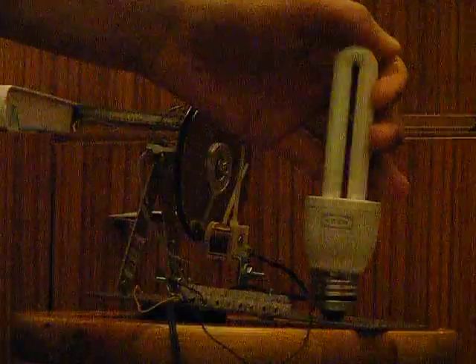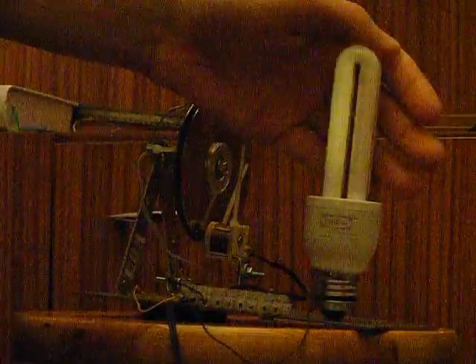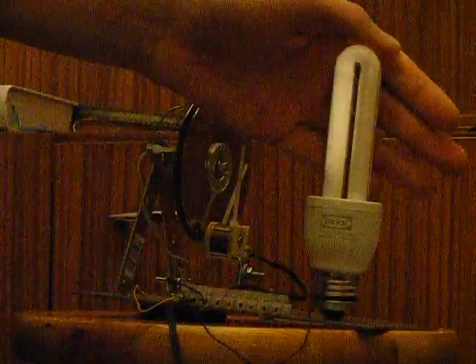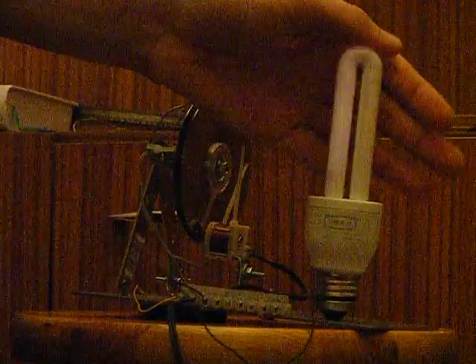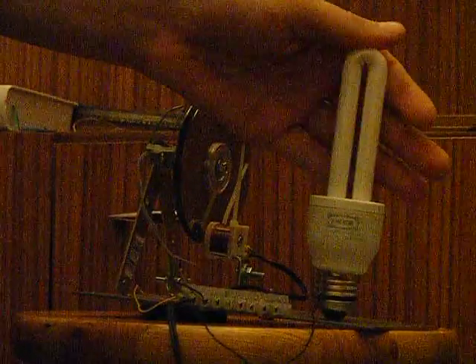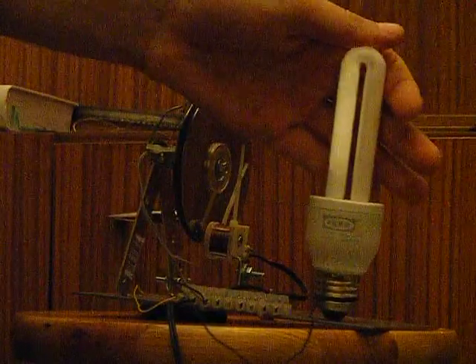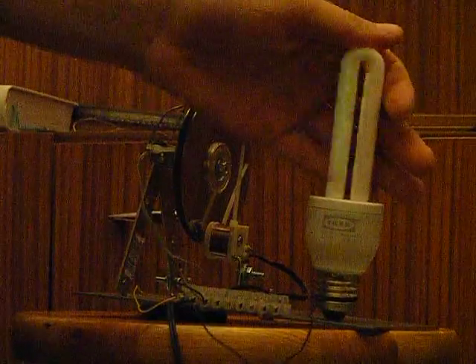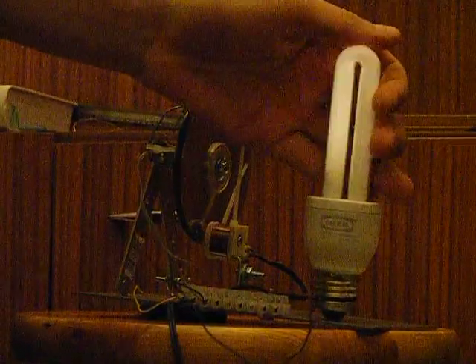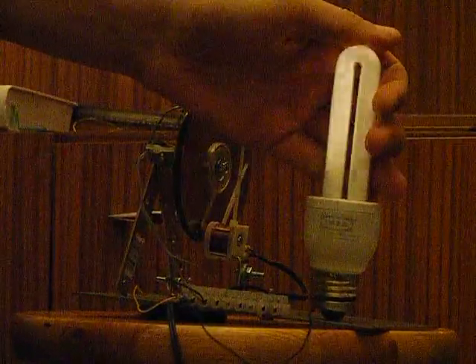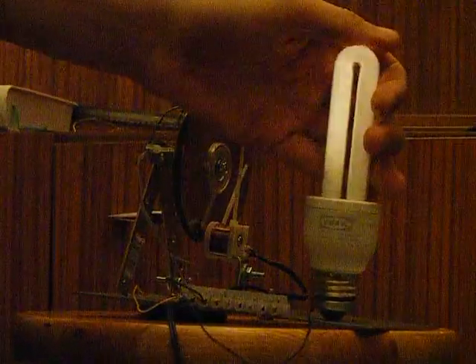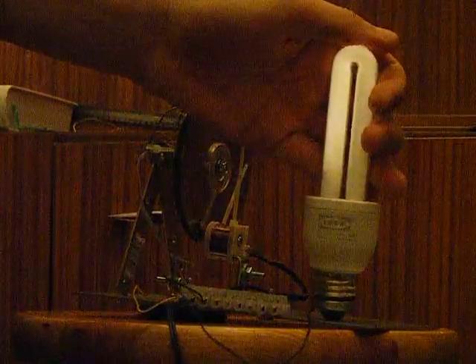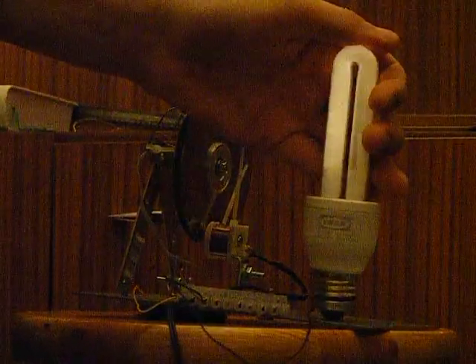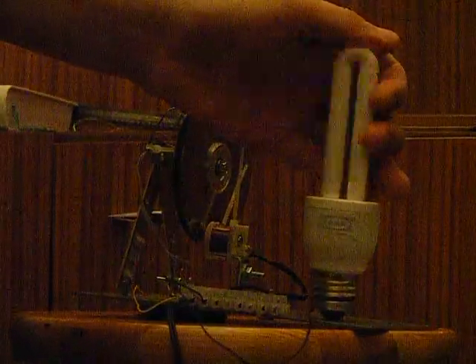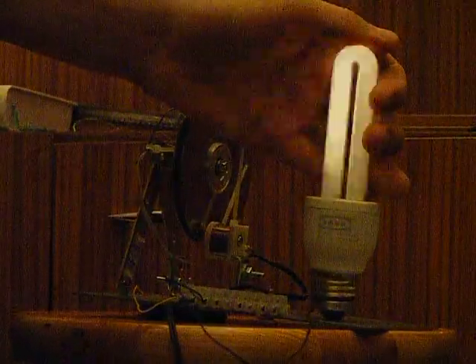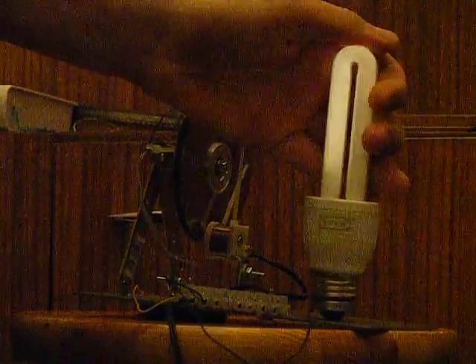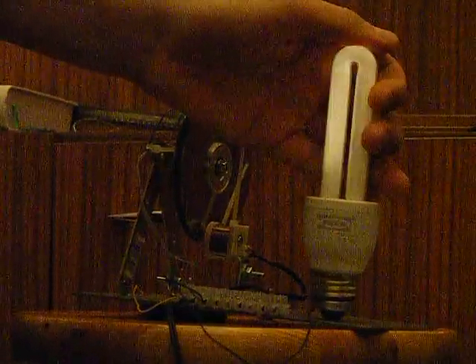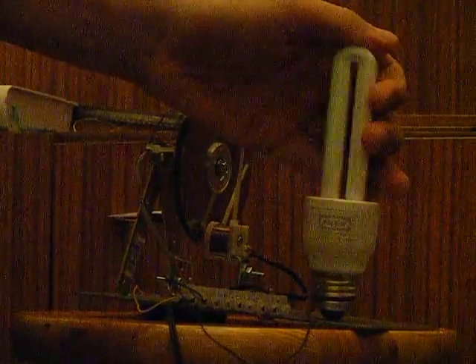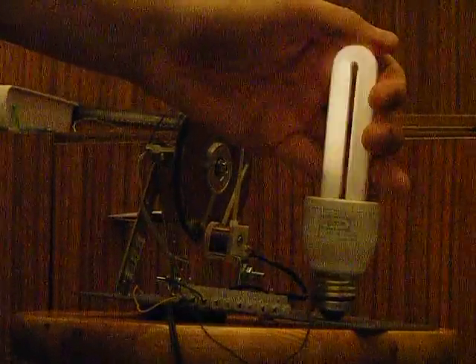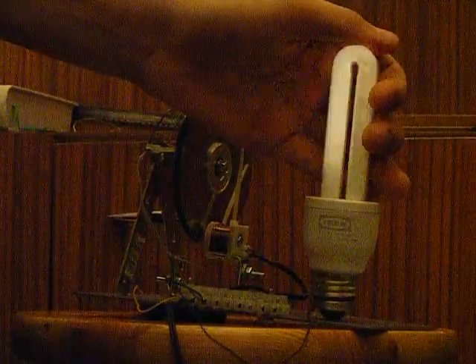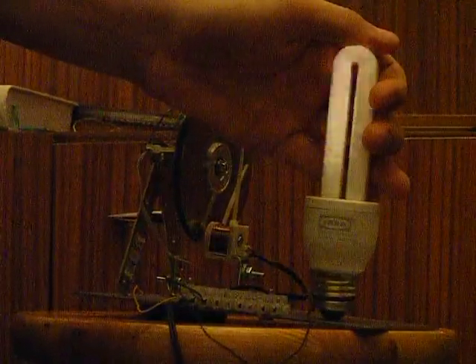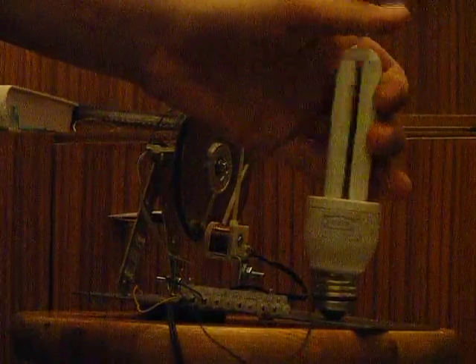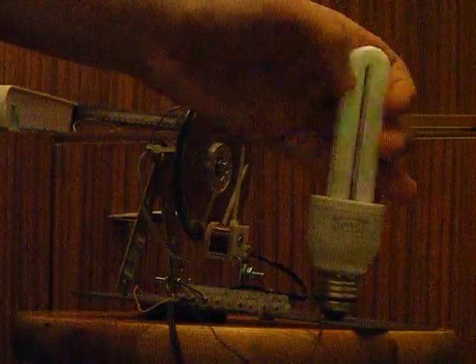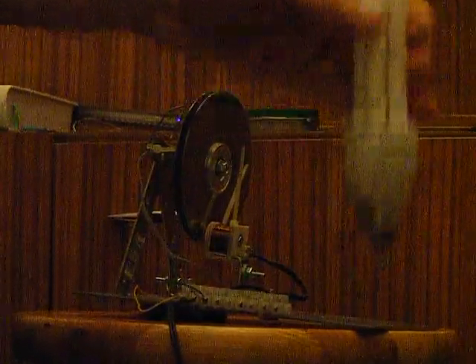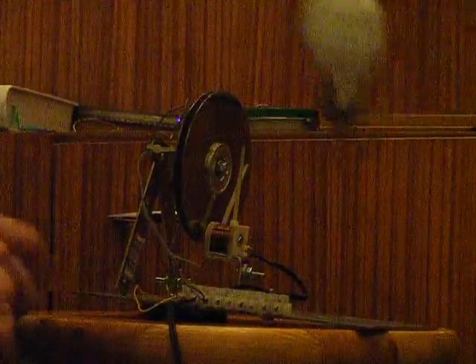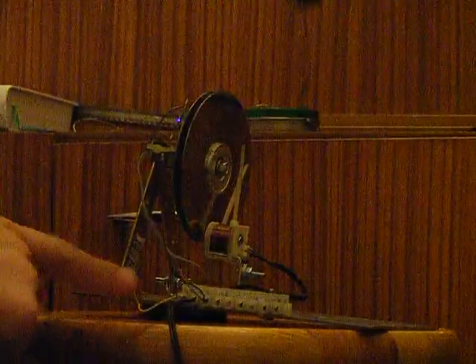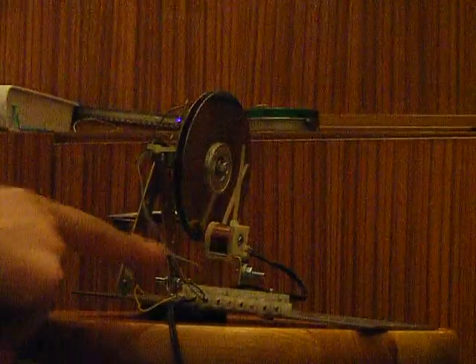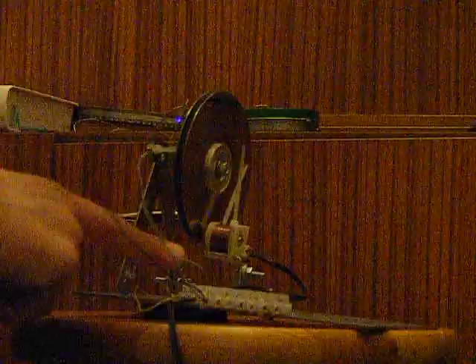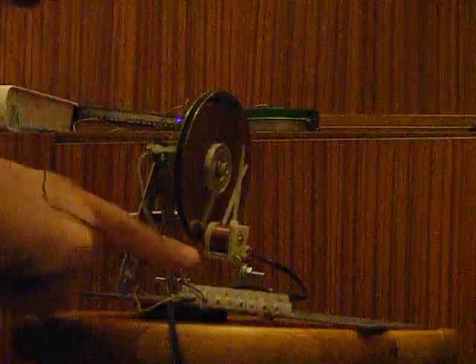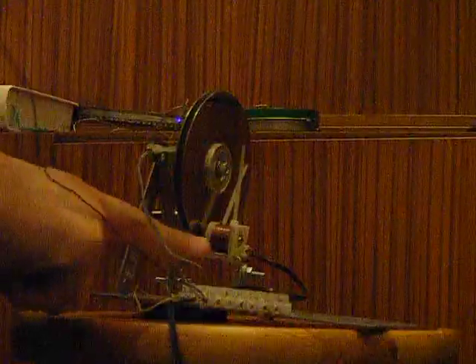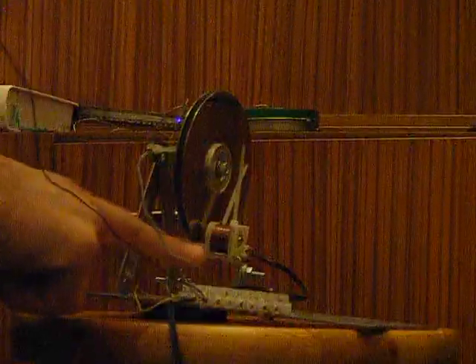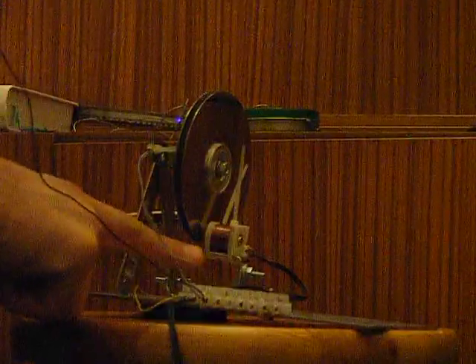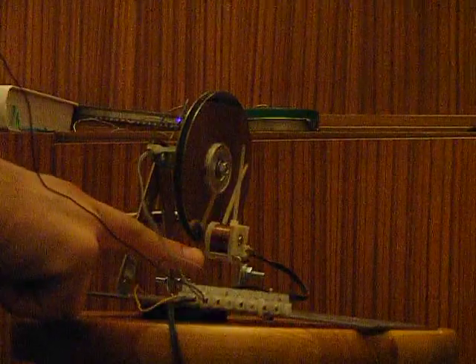It's just back EMF from that choke. It's a big one.